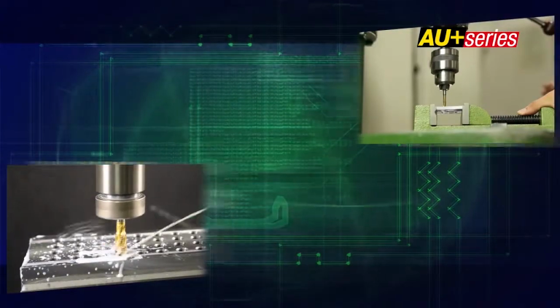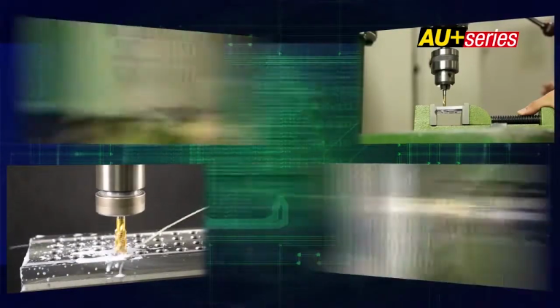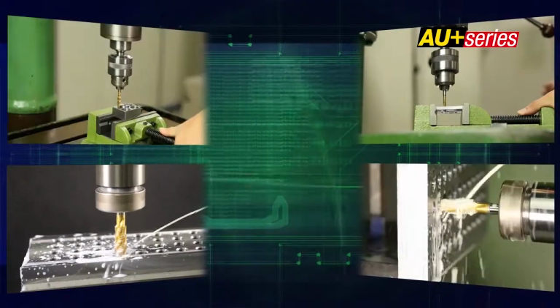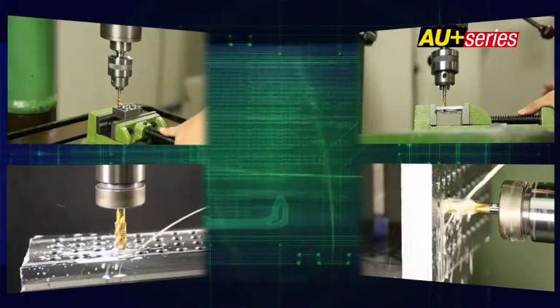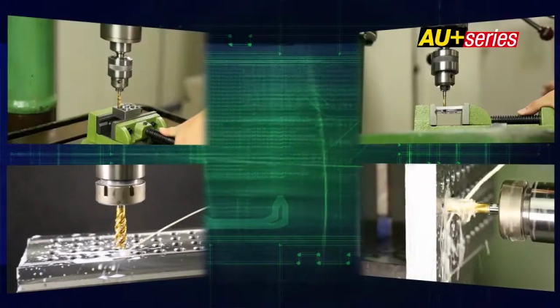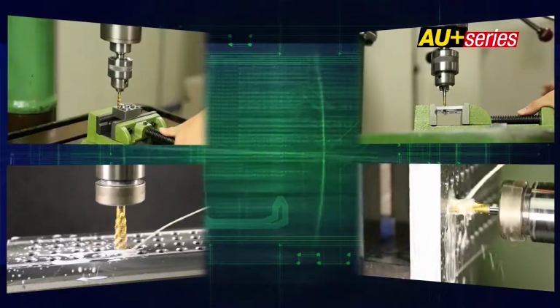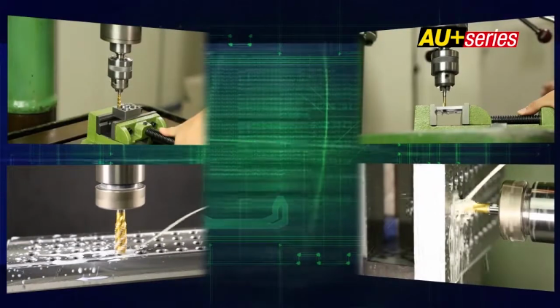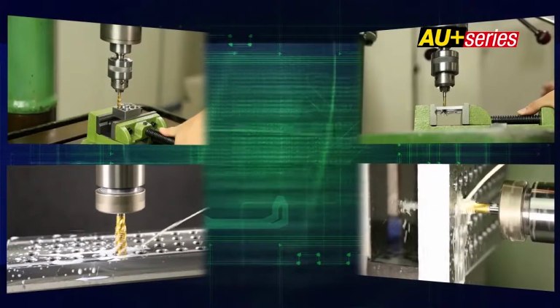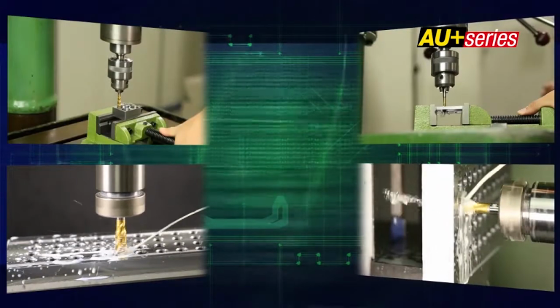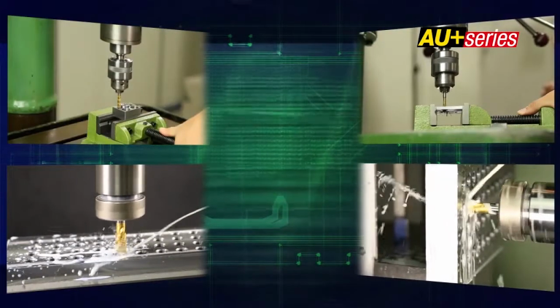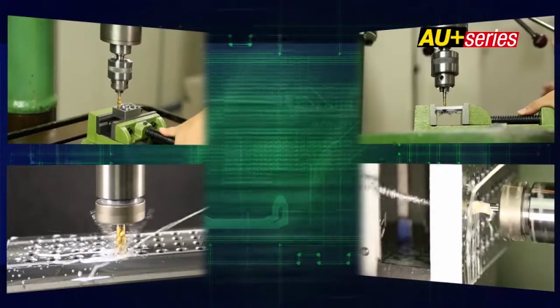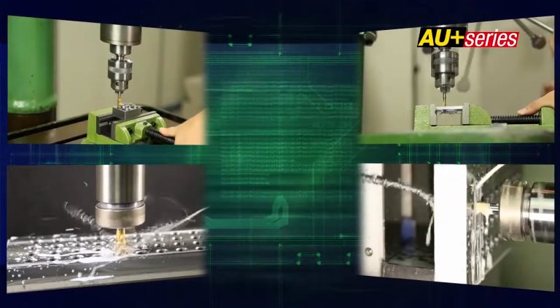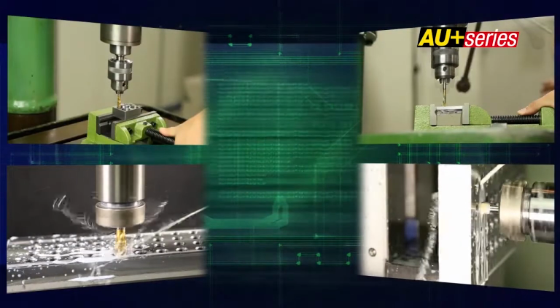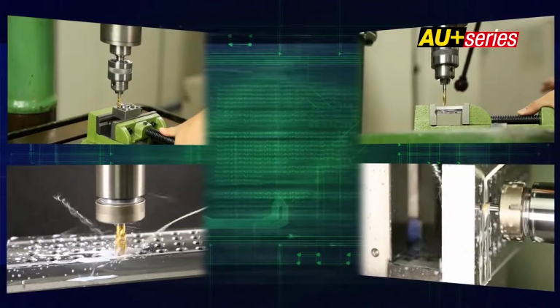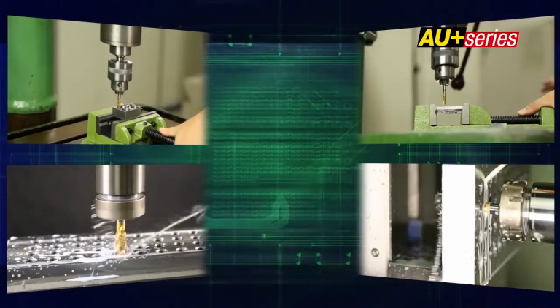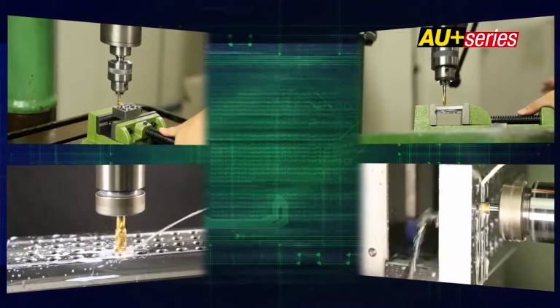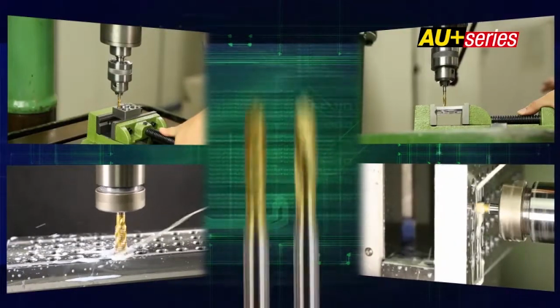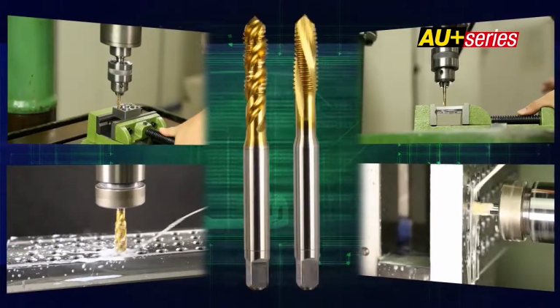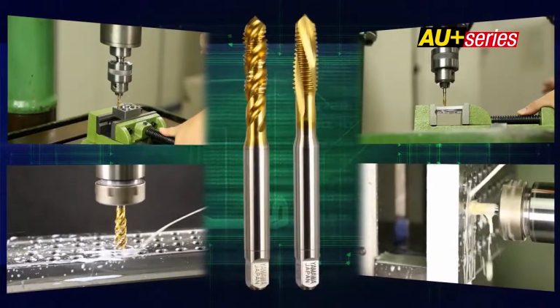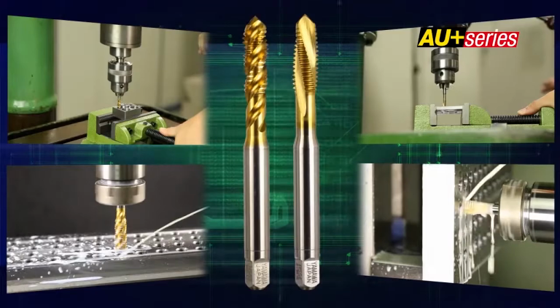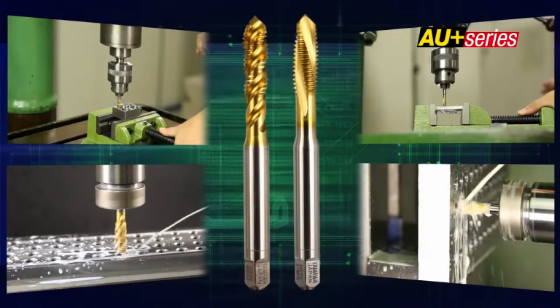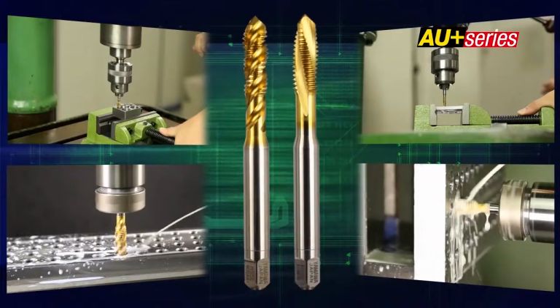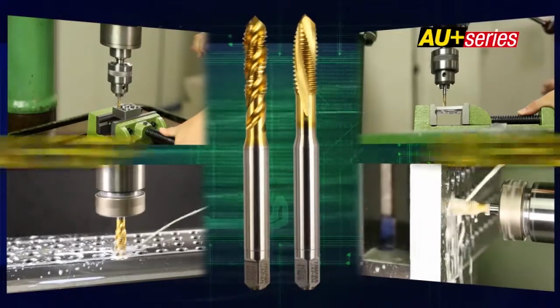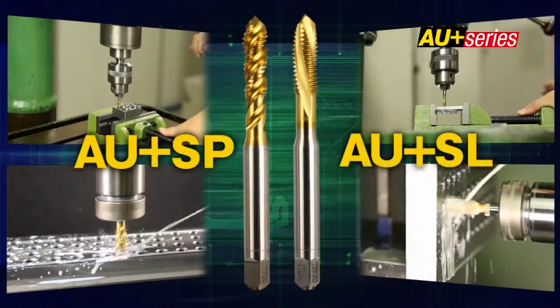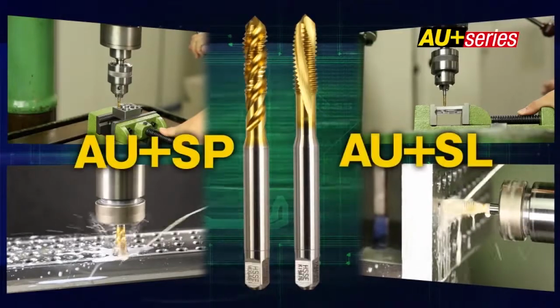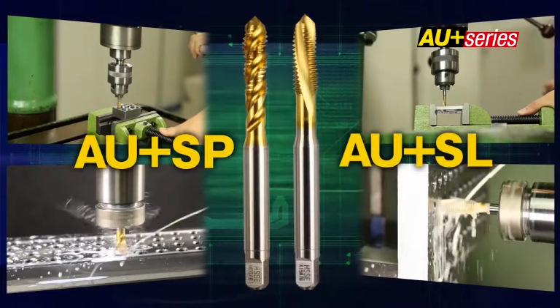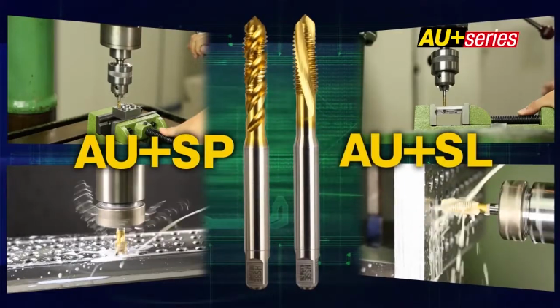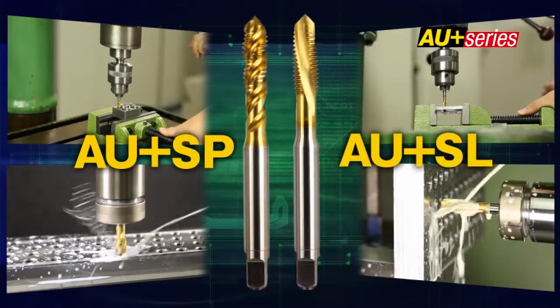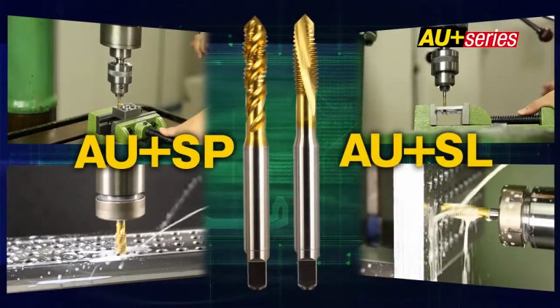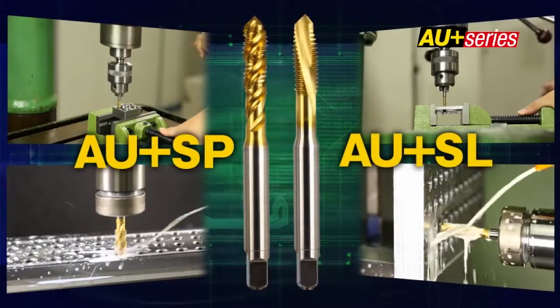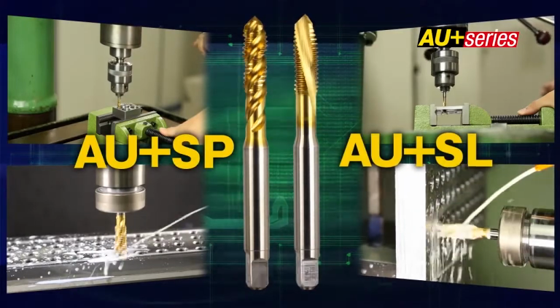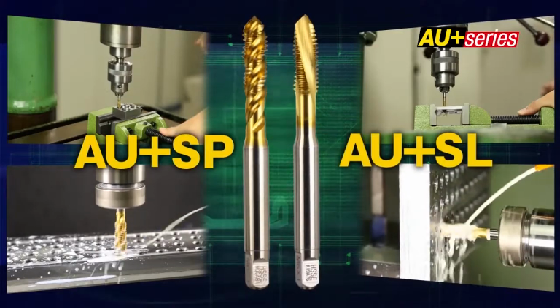Regardless of the machine type, the AU Plus series coated taps are applicable to a wide range of materials.